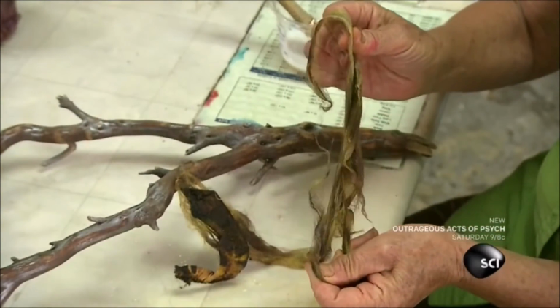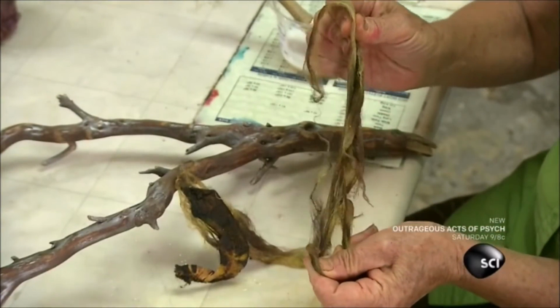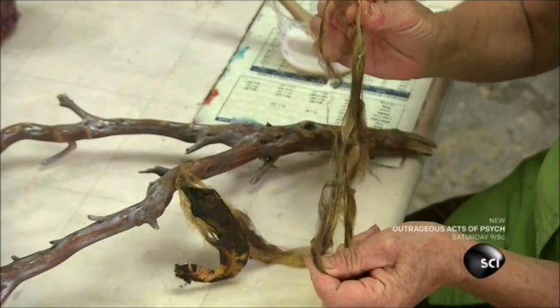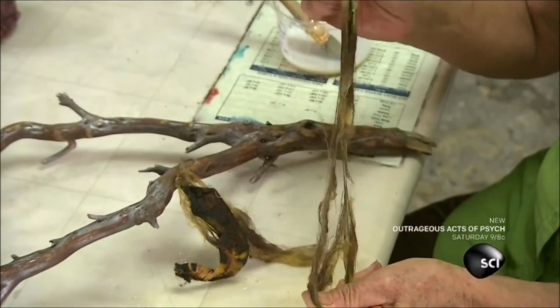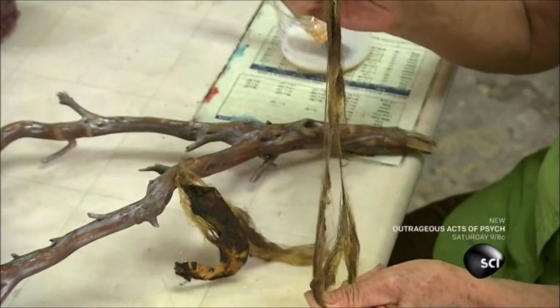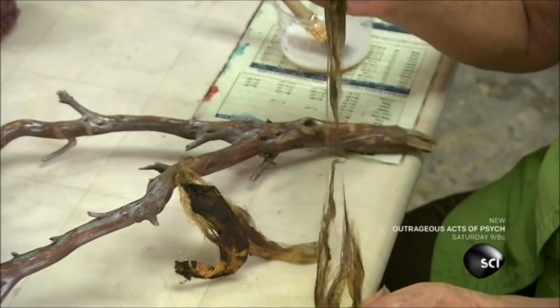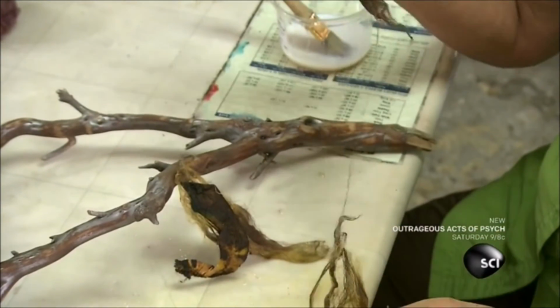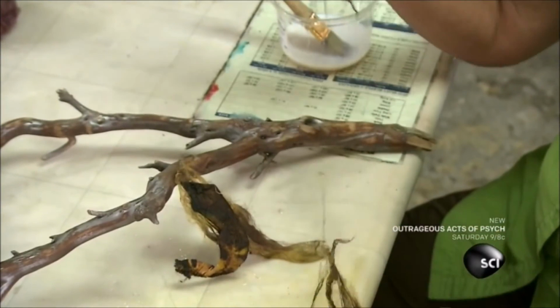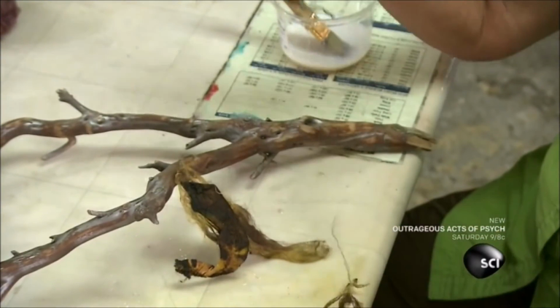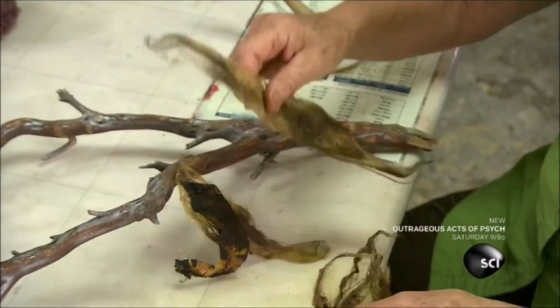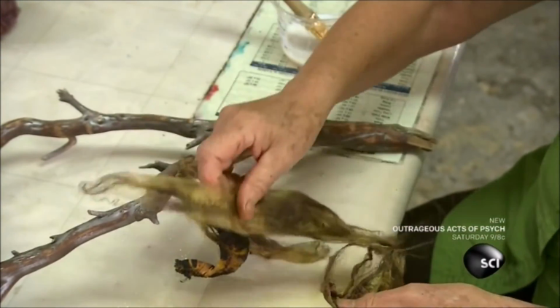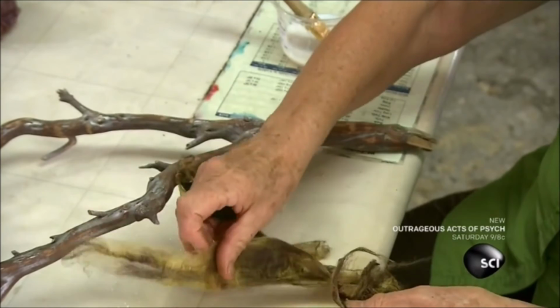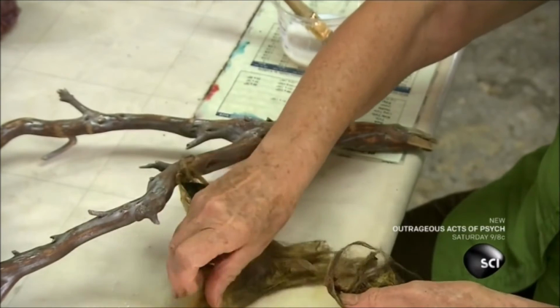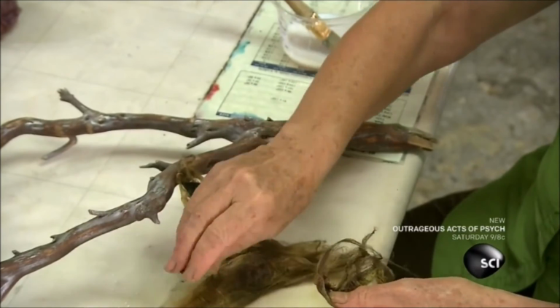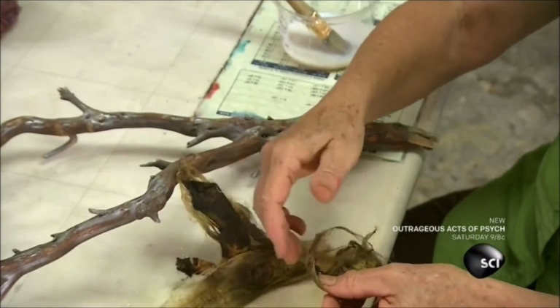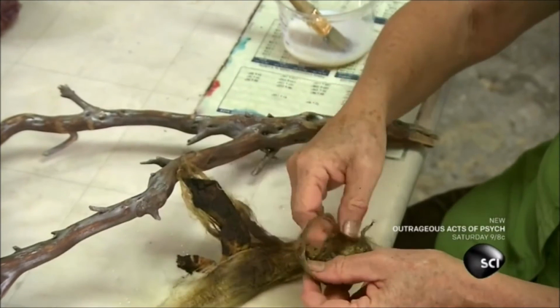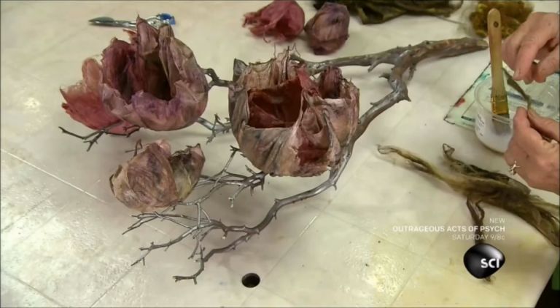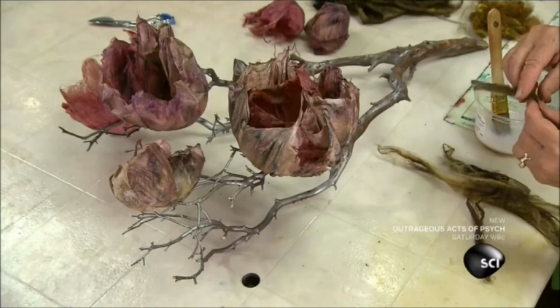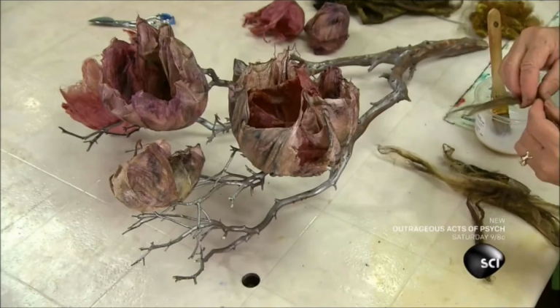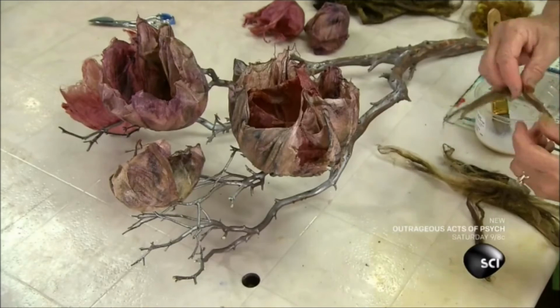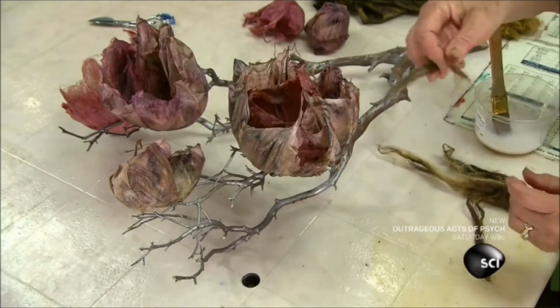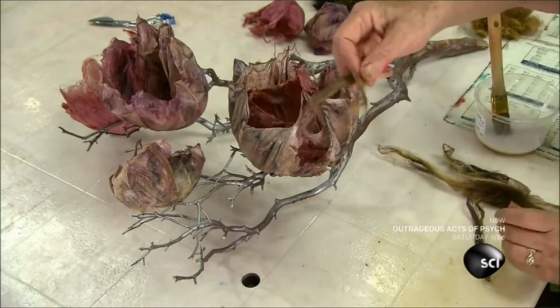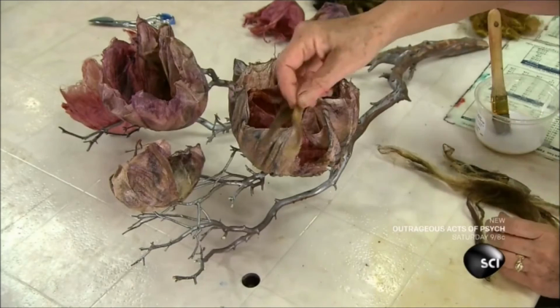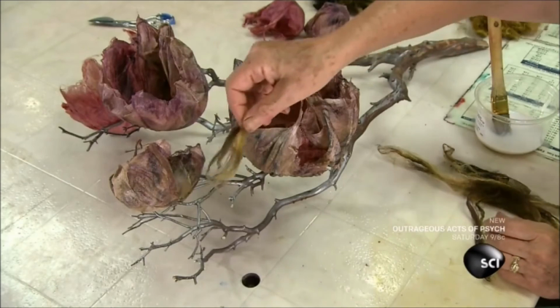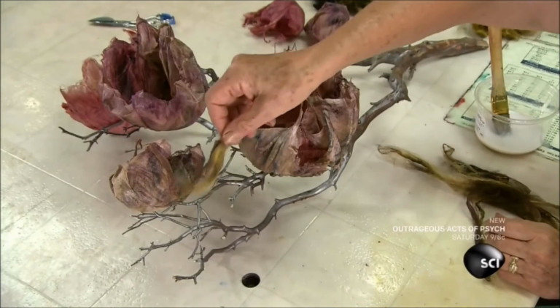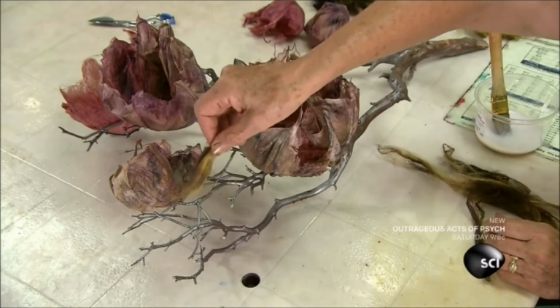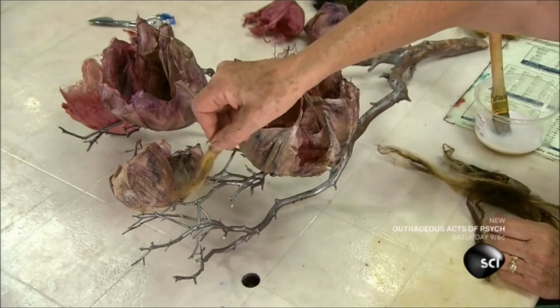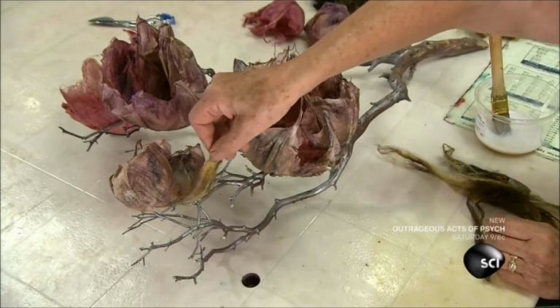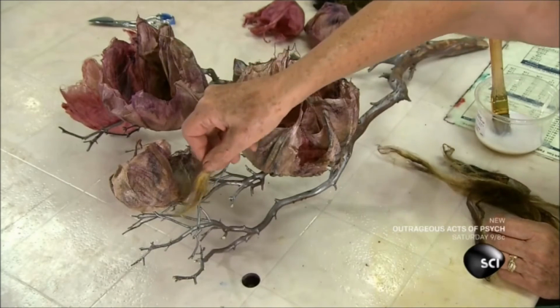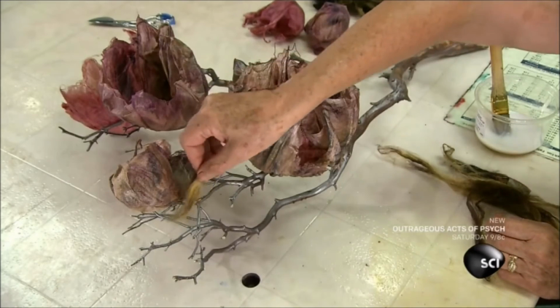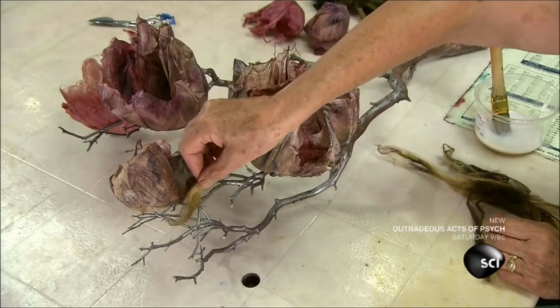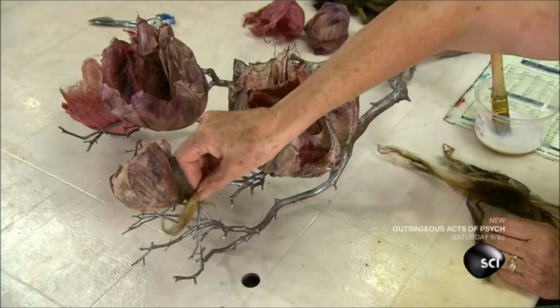She takes some fibers she dyed green and glues them under the blooms to form wispy leaves.